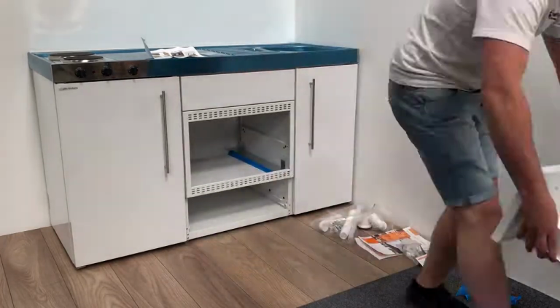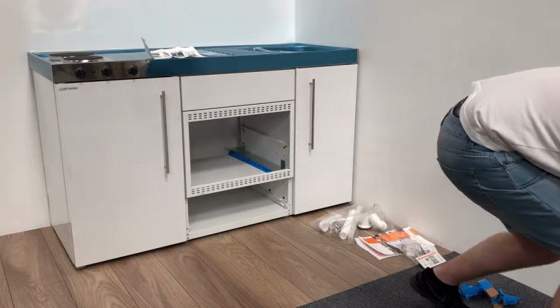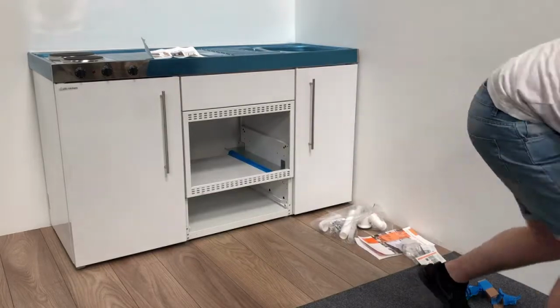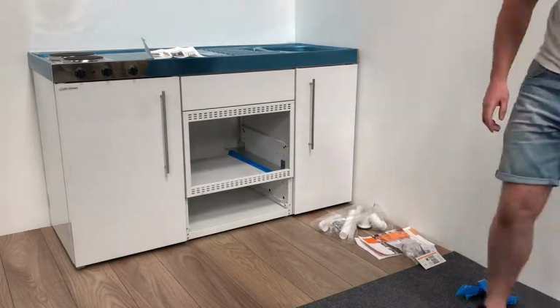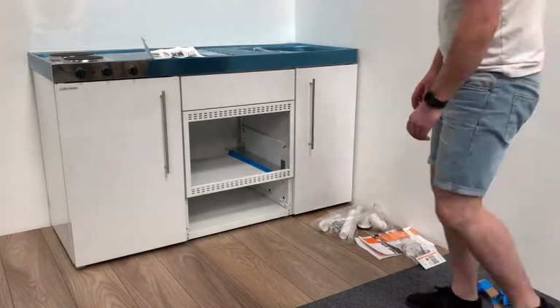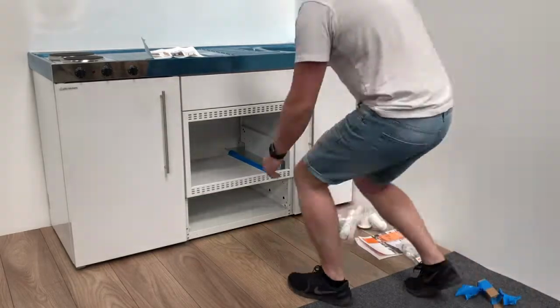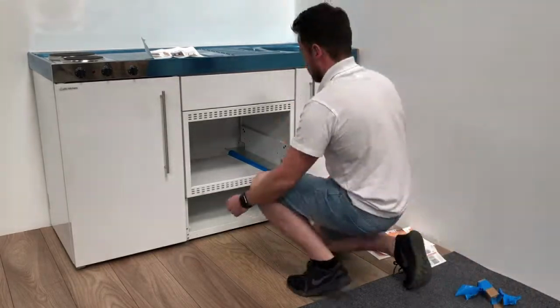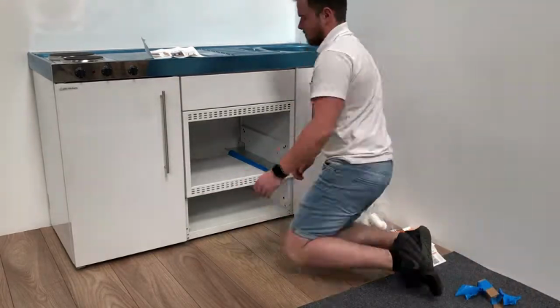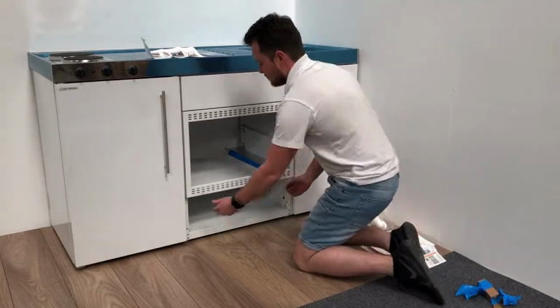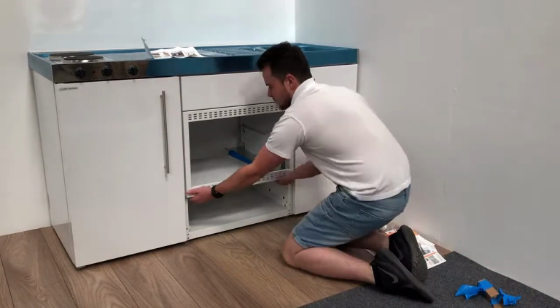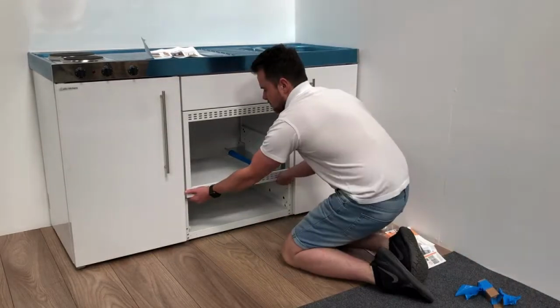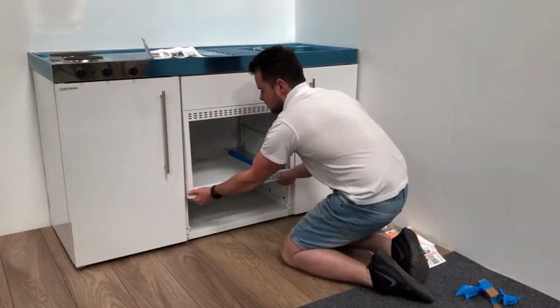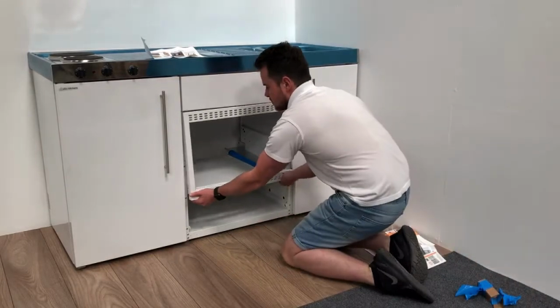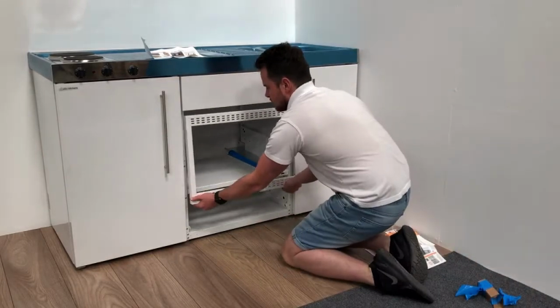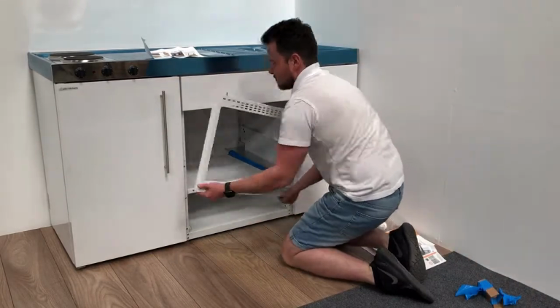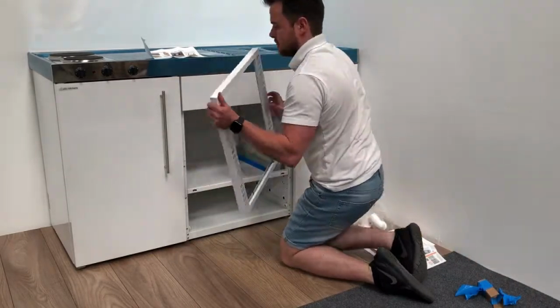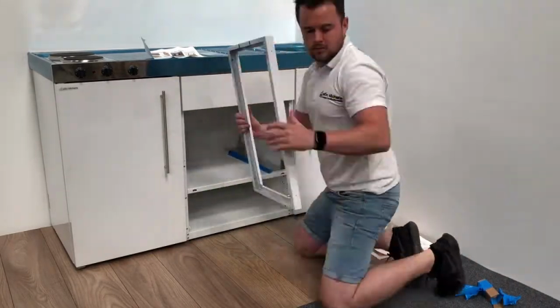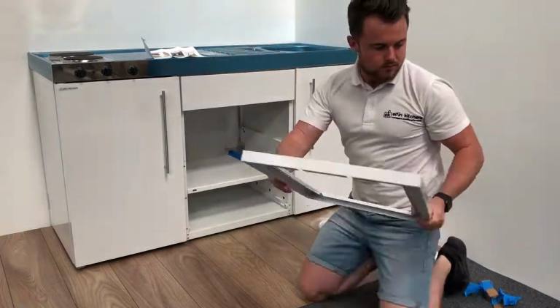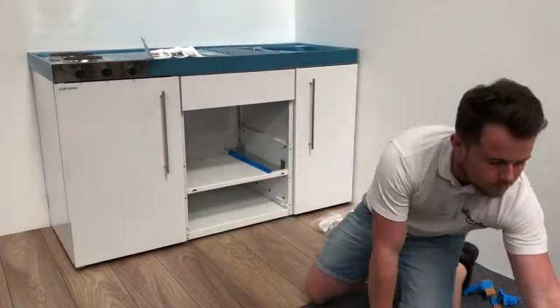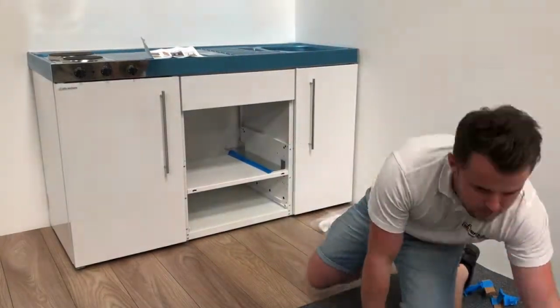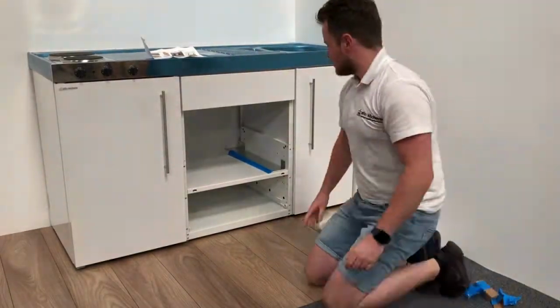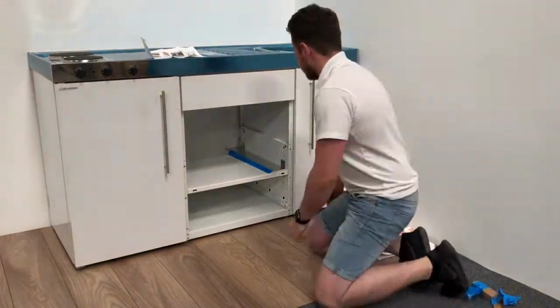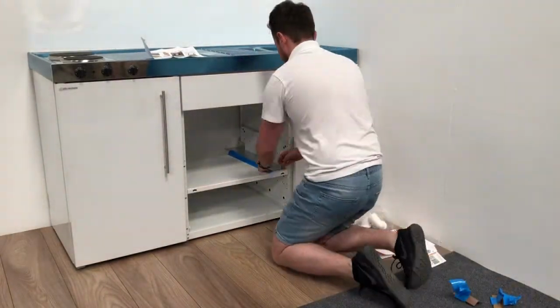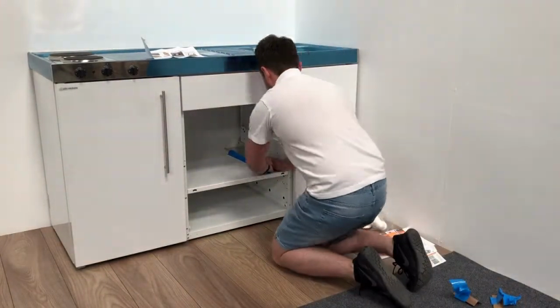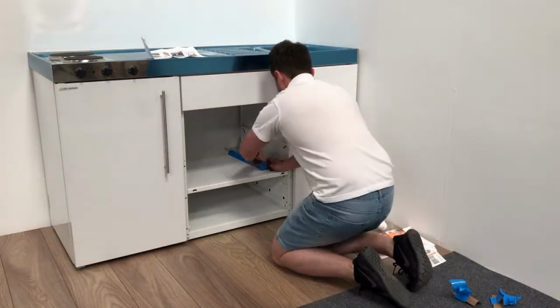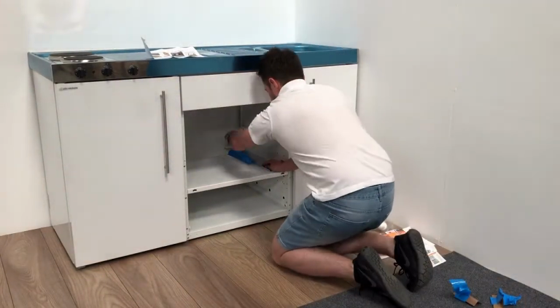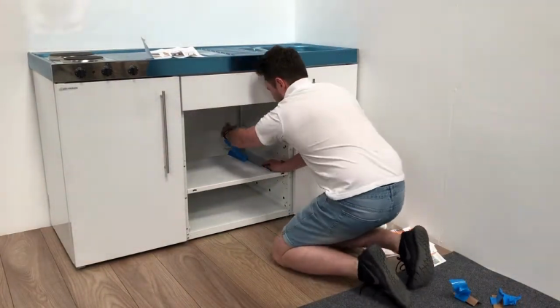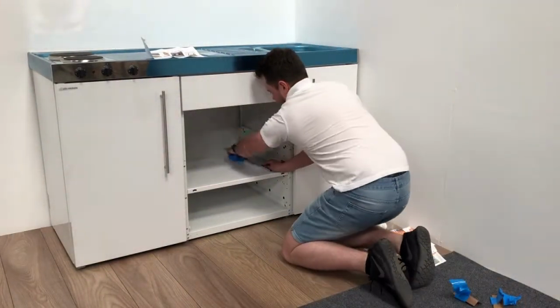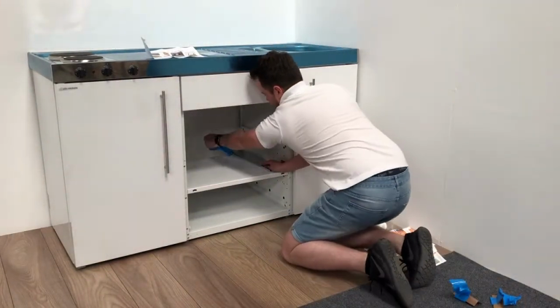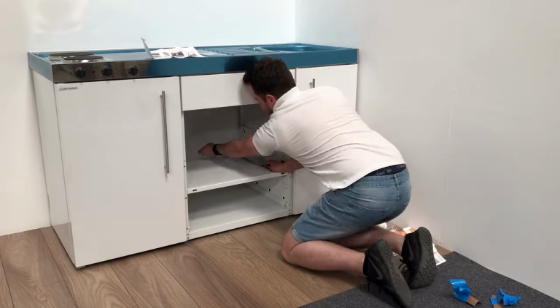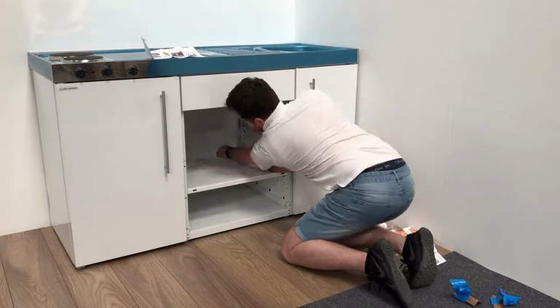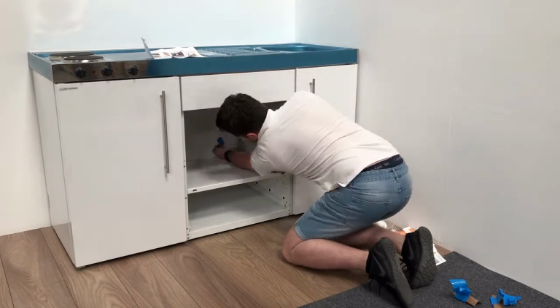Unclip the frame, pulling sharply towards you, letting it drop slightly. Untape the galvanised plate.